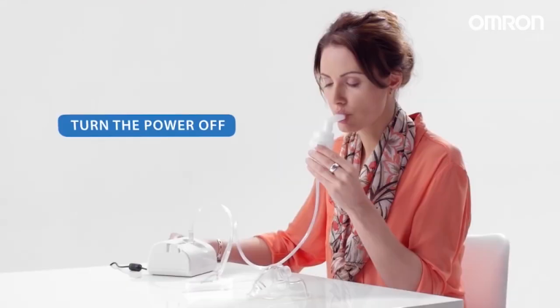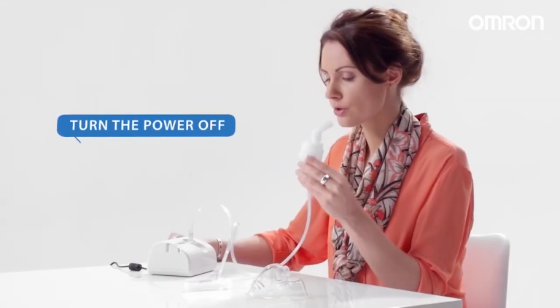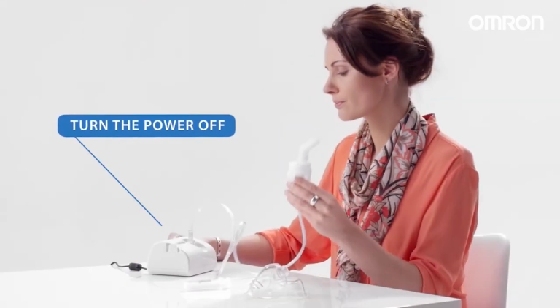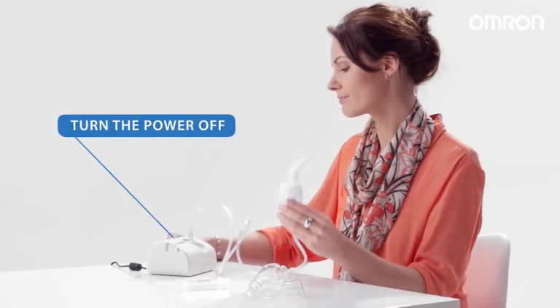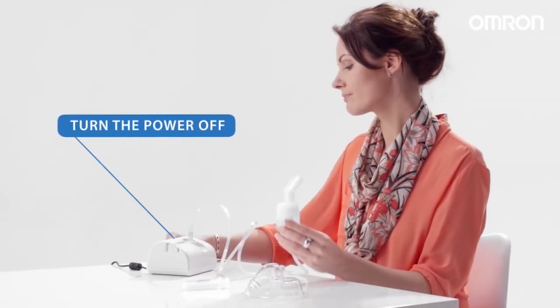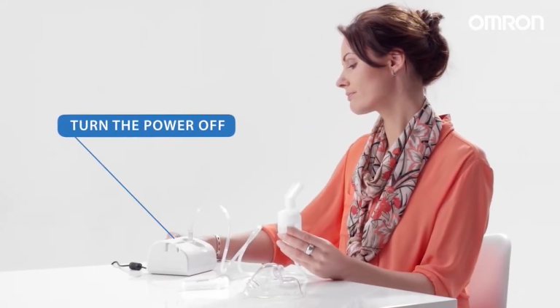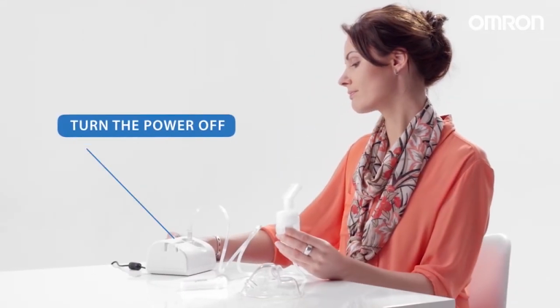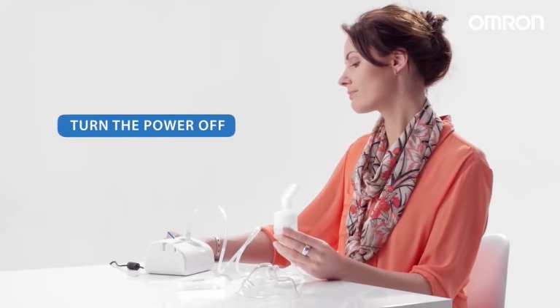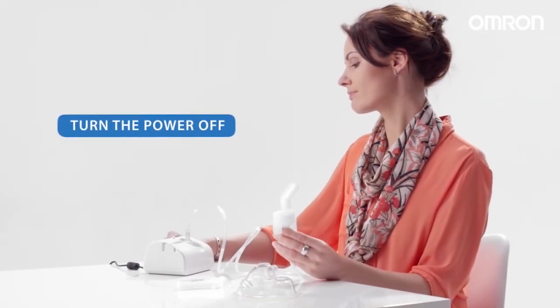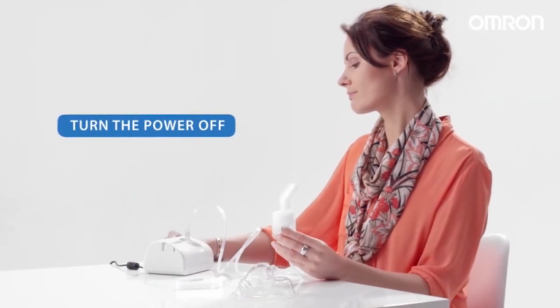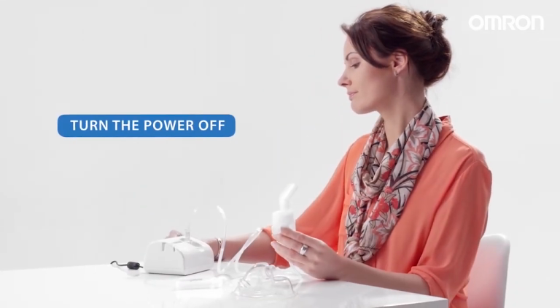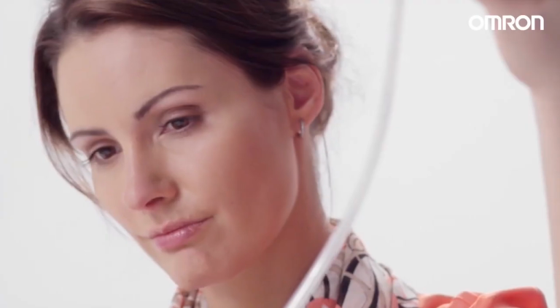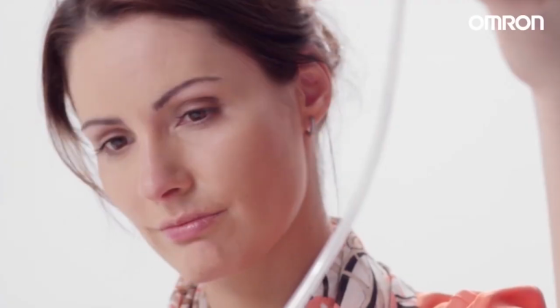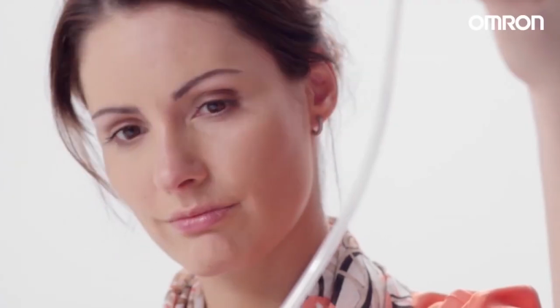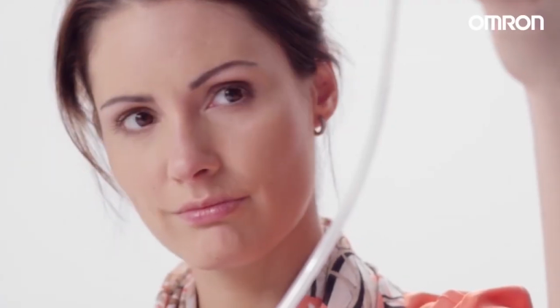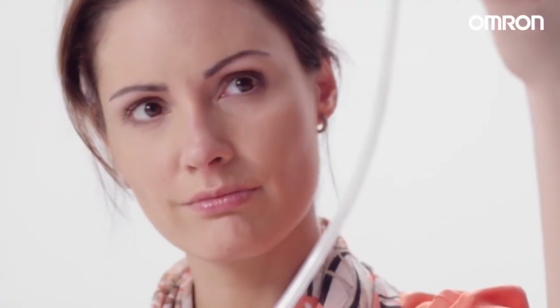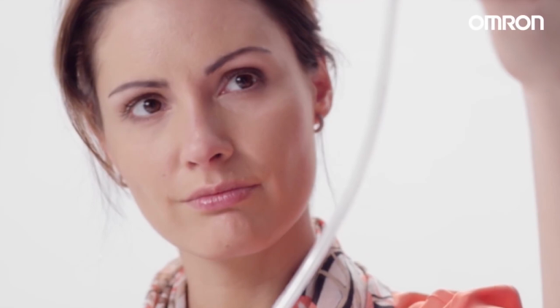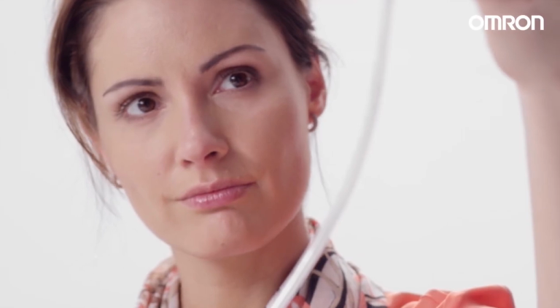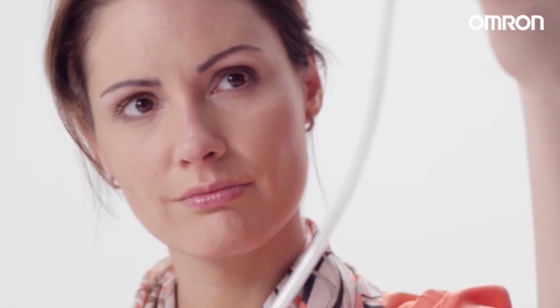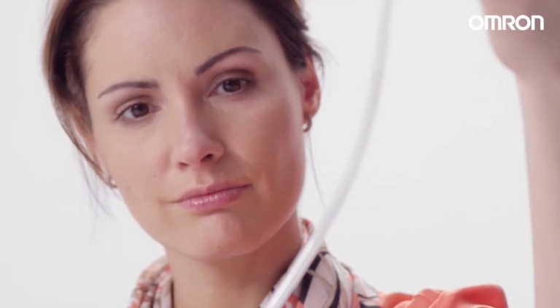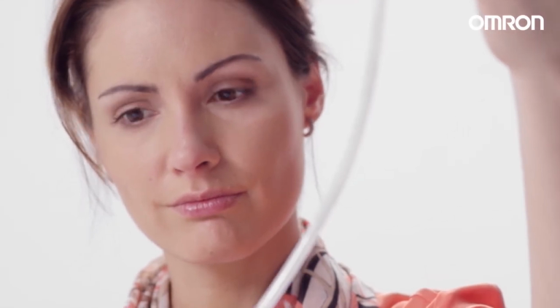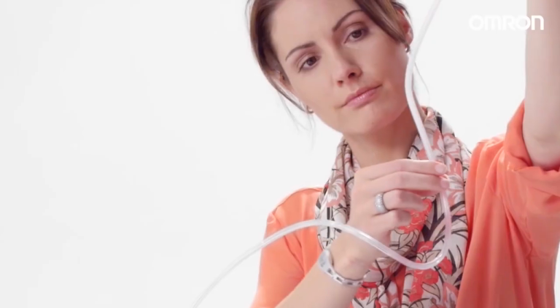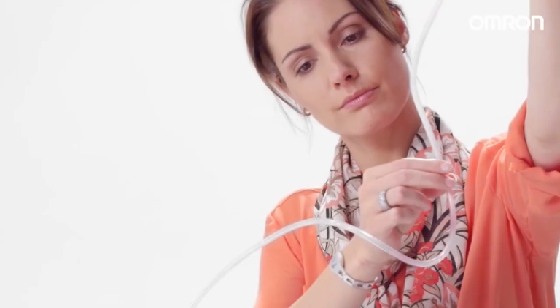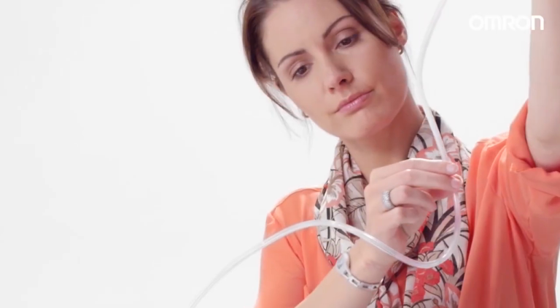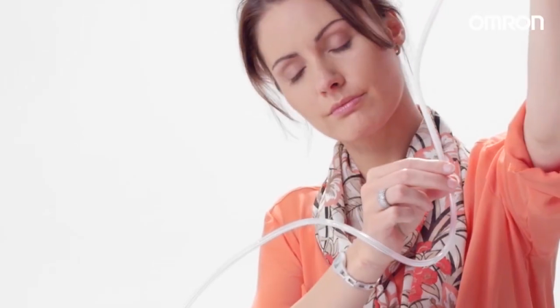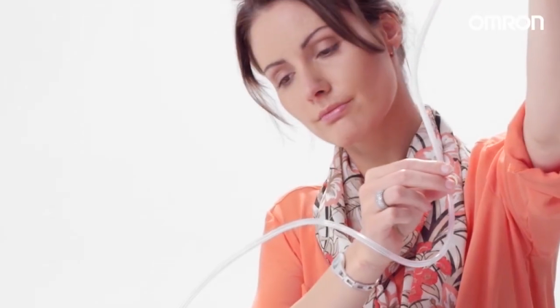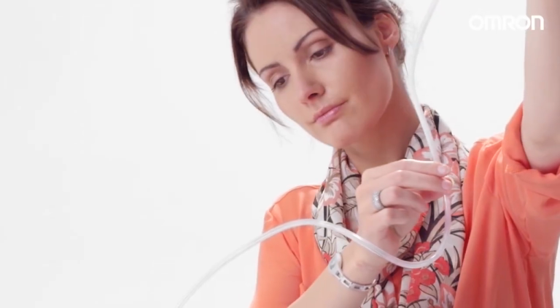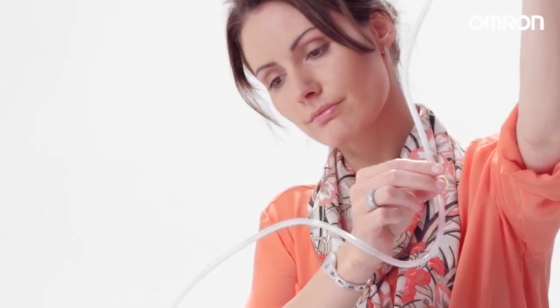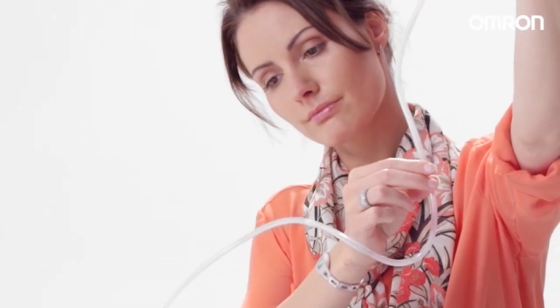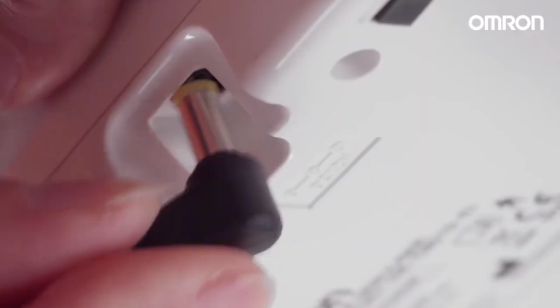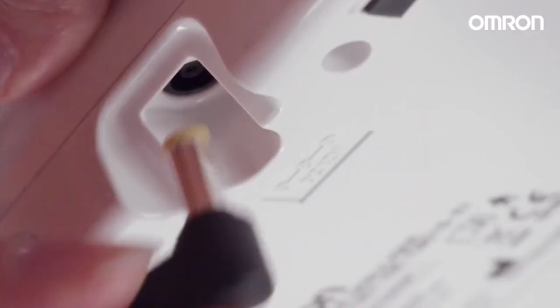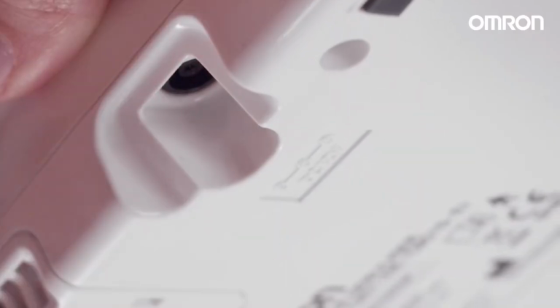Turn the power off after treatment. Check that there is no condensation or moisture in the air tube and unplug the device.